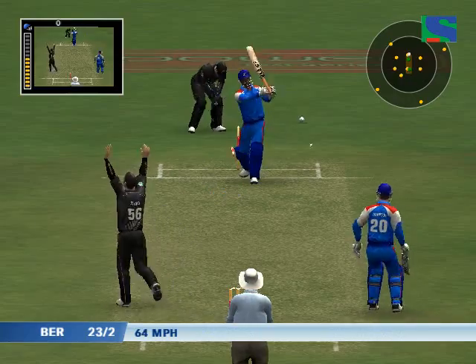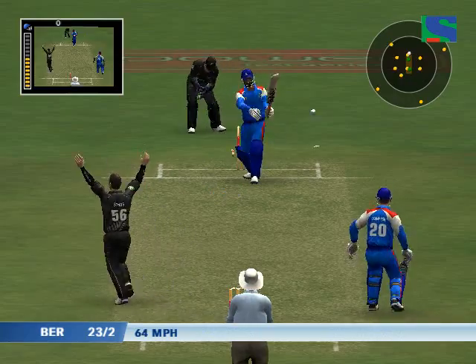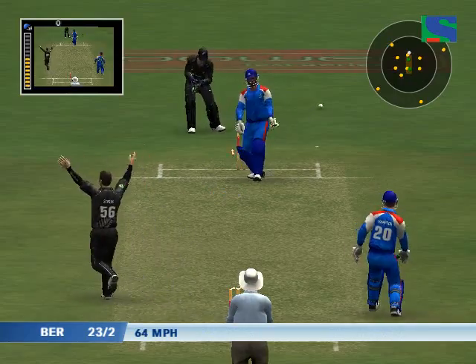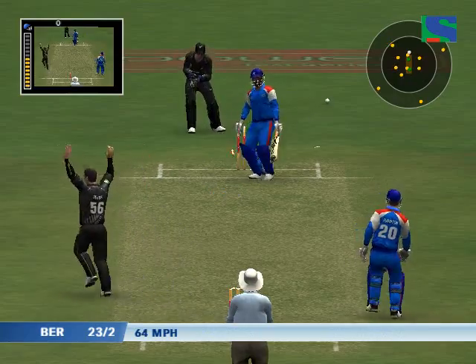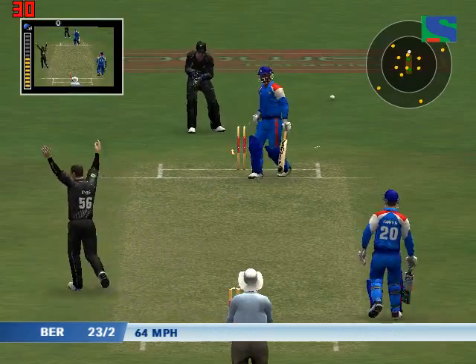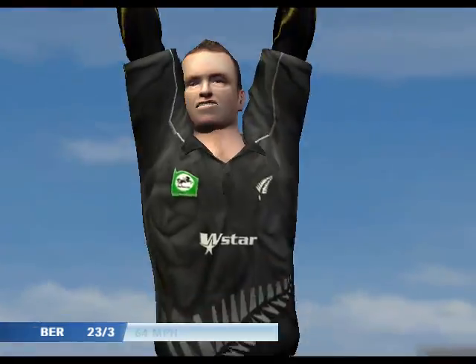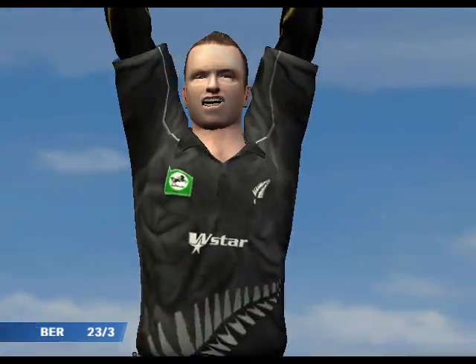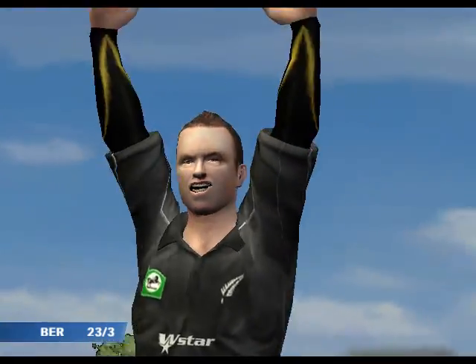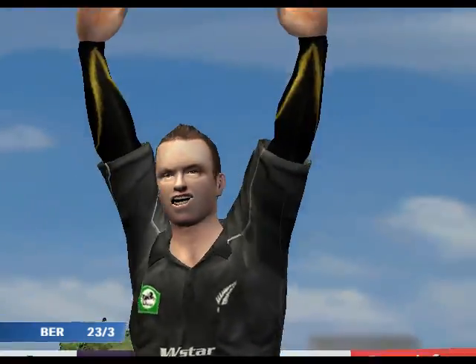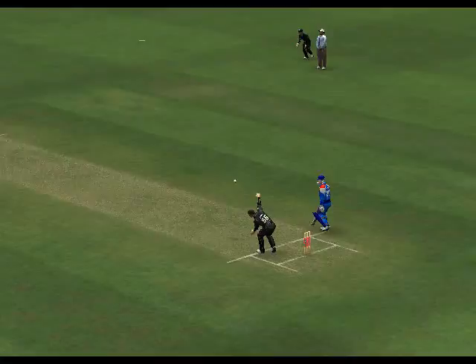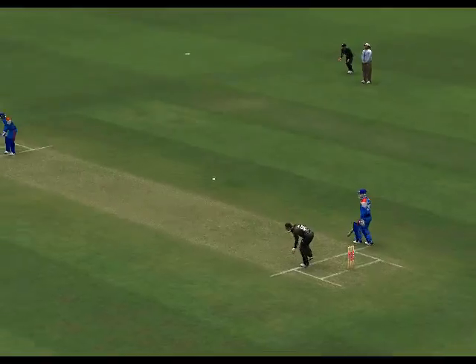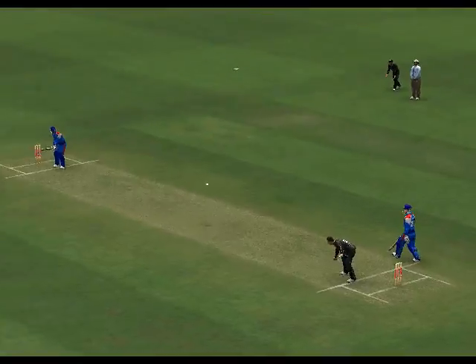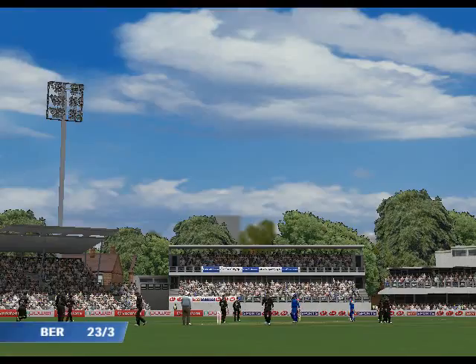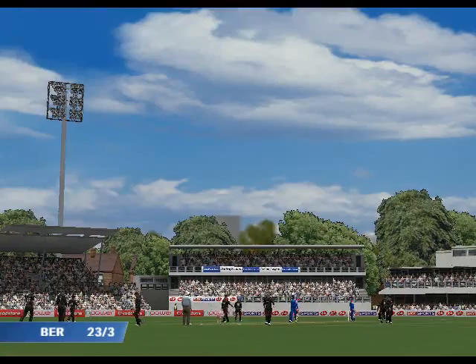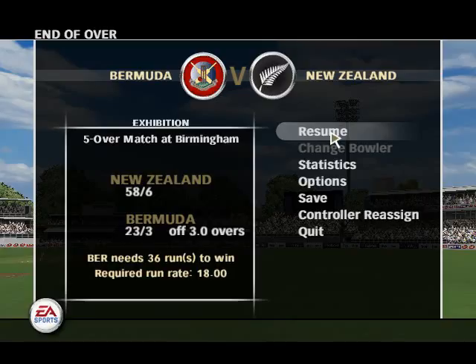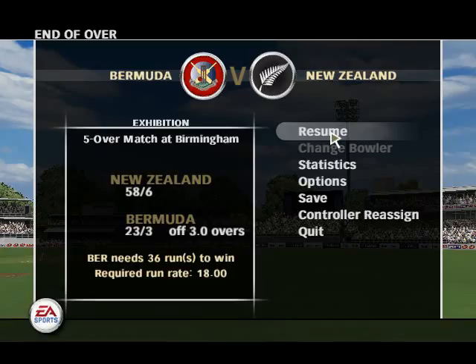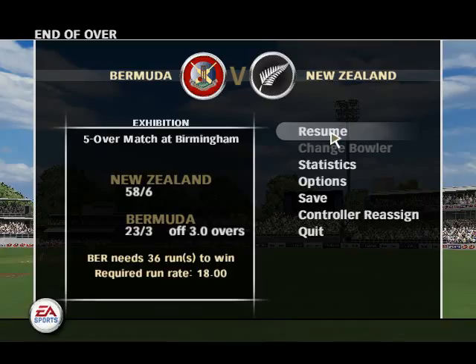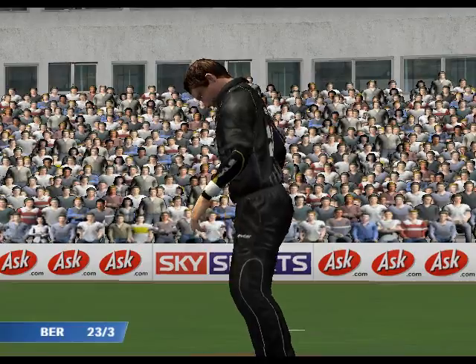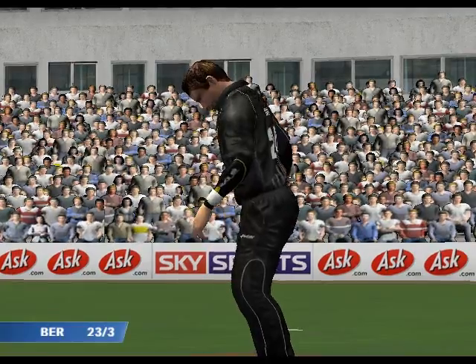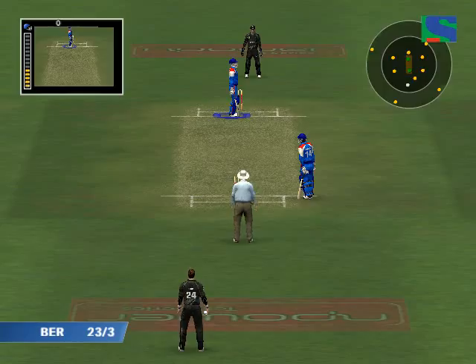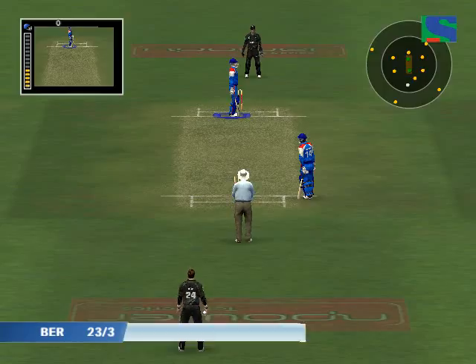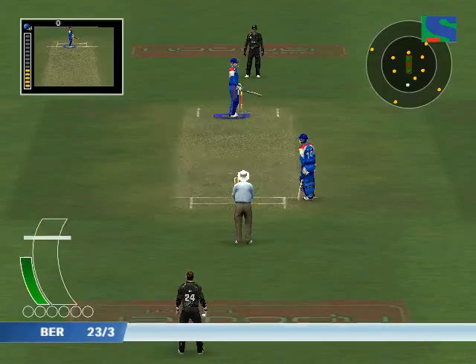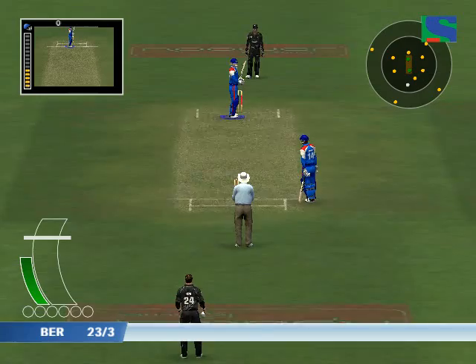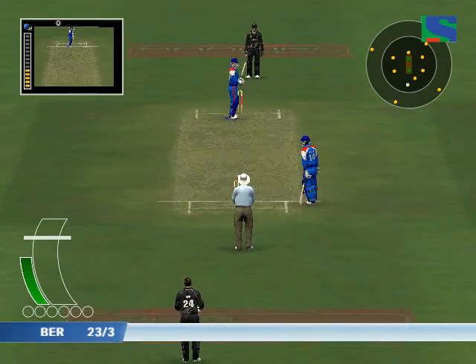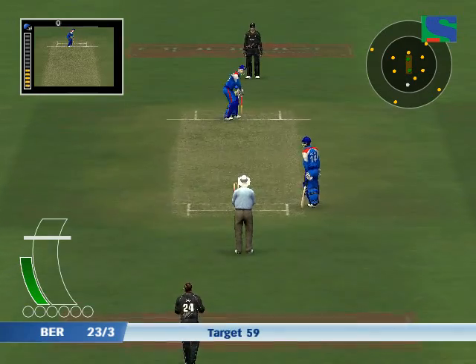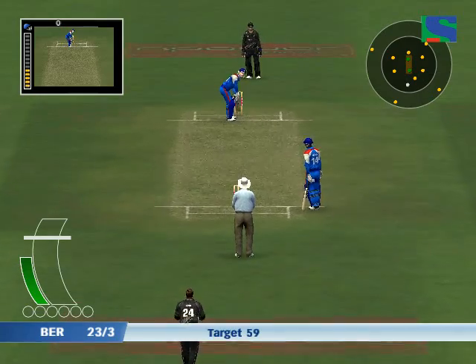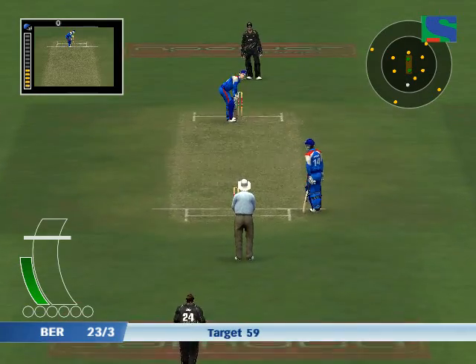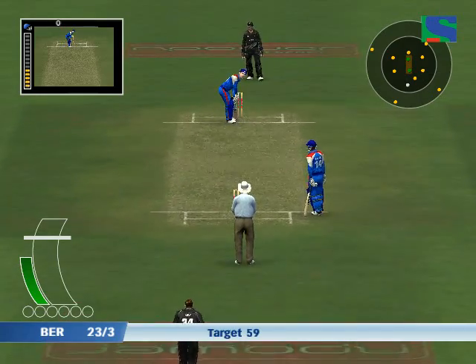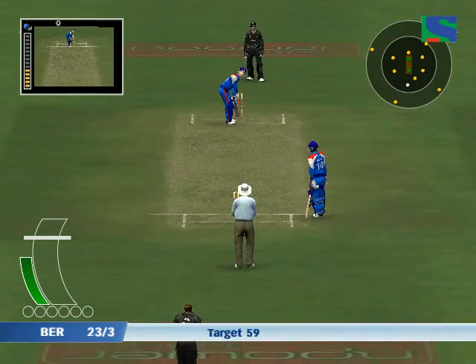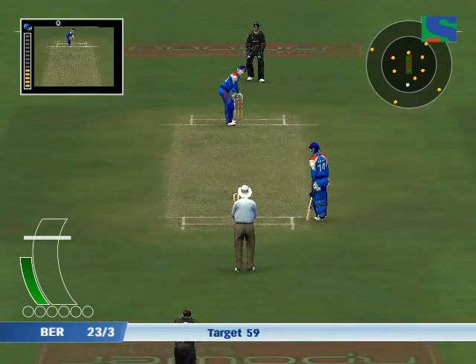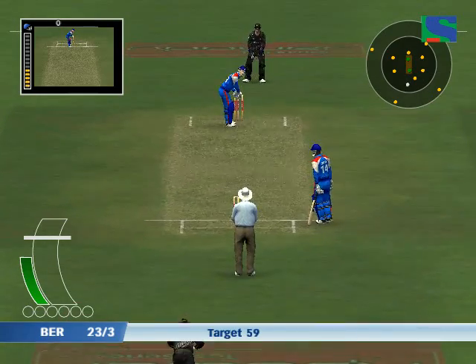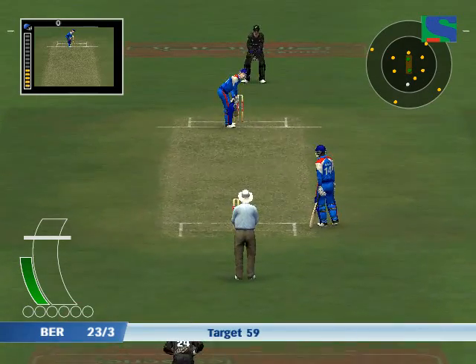And he's bowled. Excellent bowling — it's straight and it's full, and in the end you miss buddy and I'll hit.